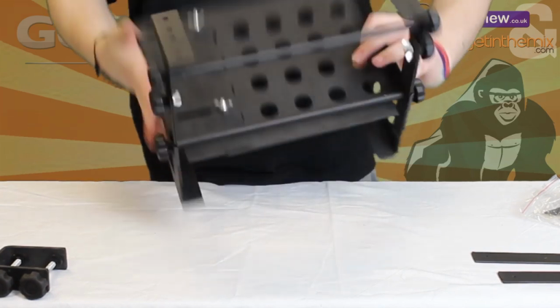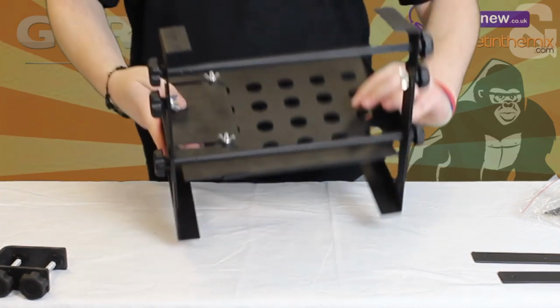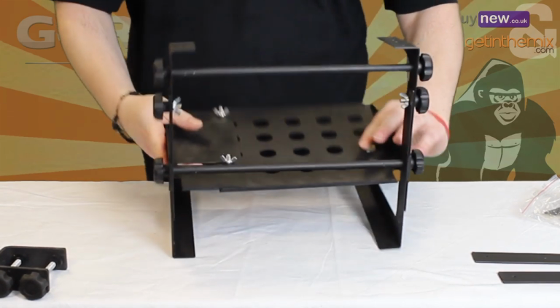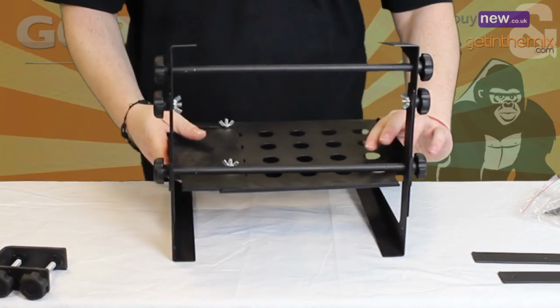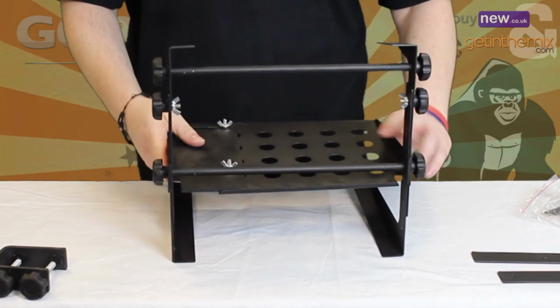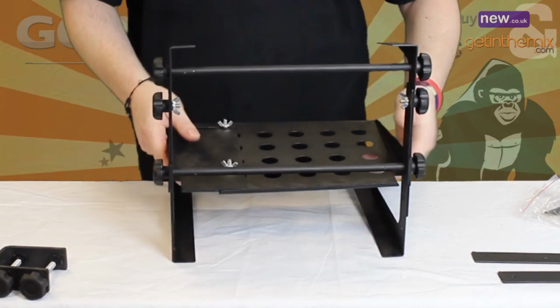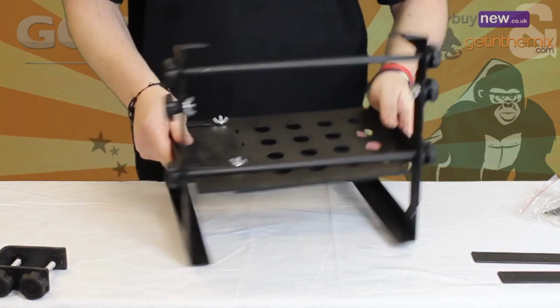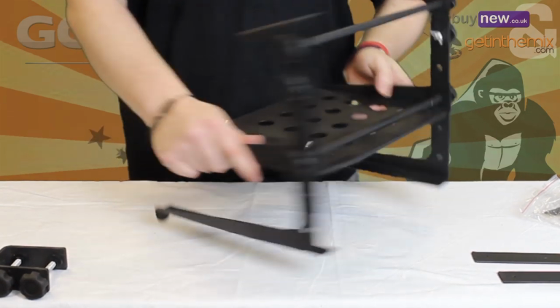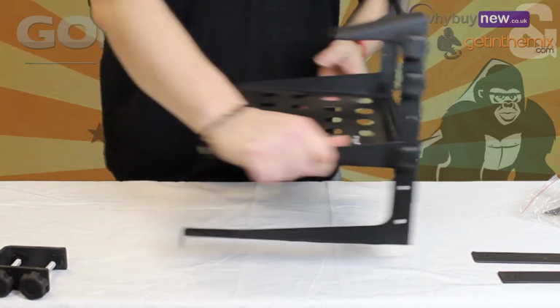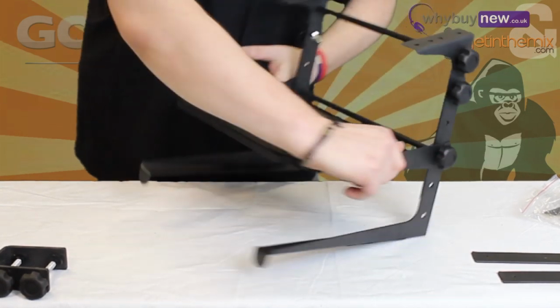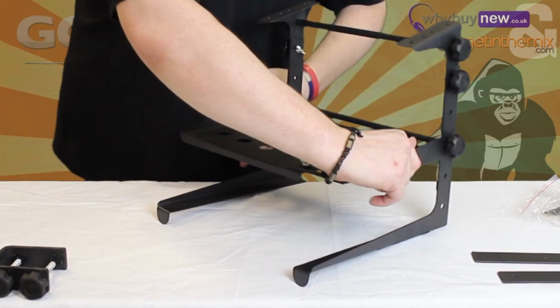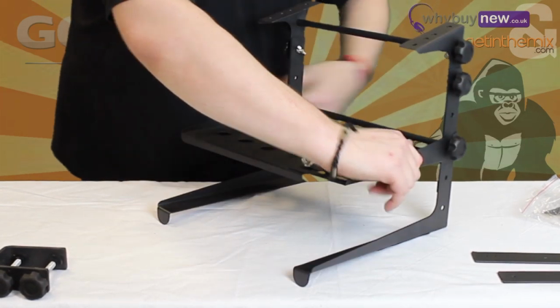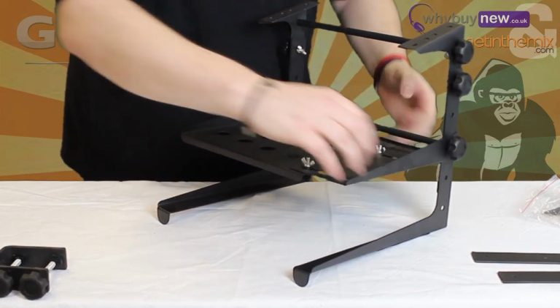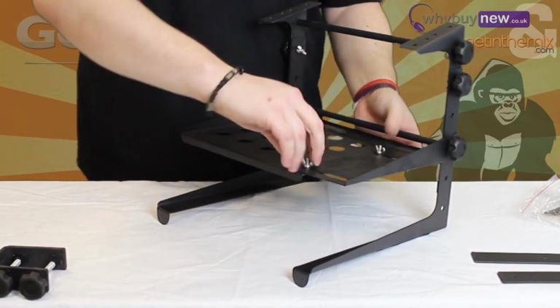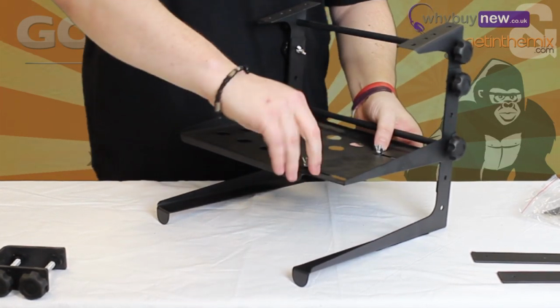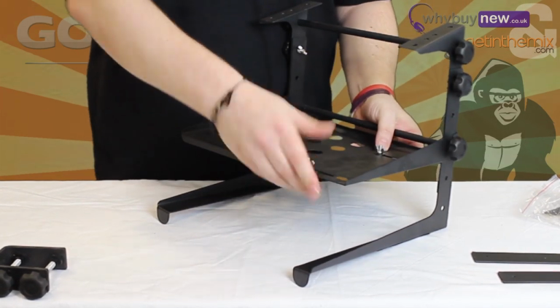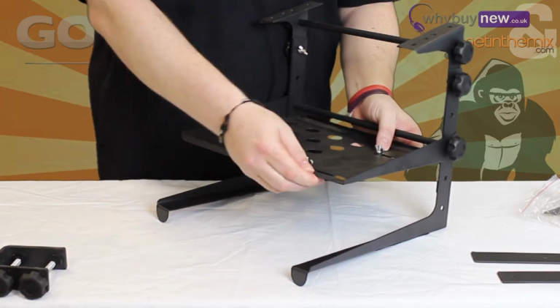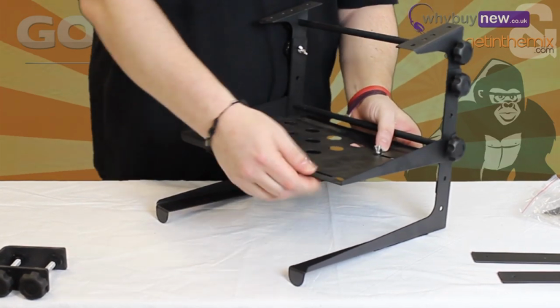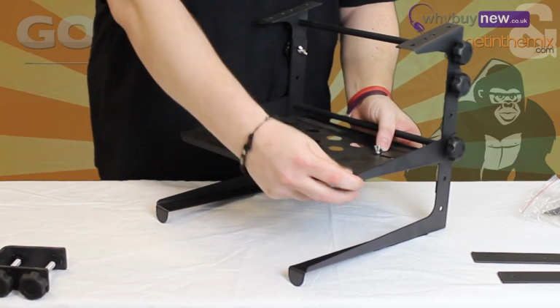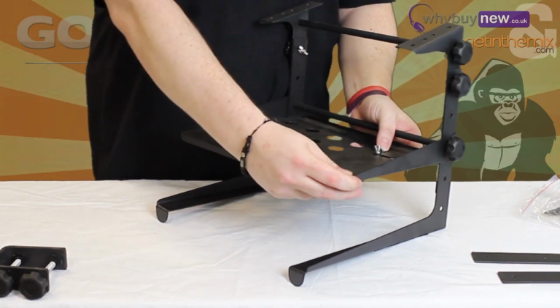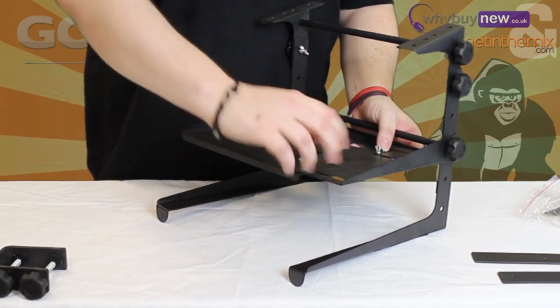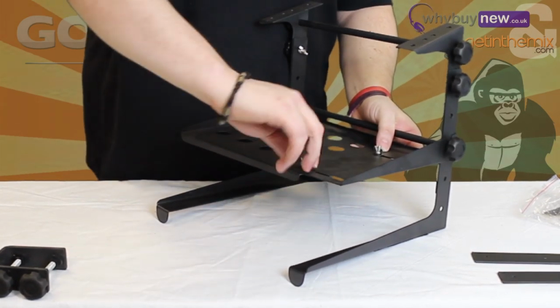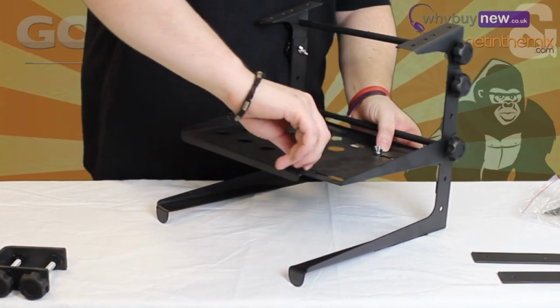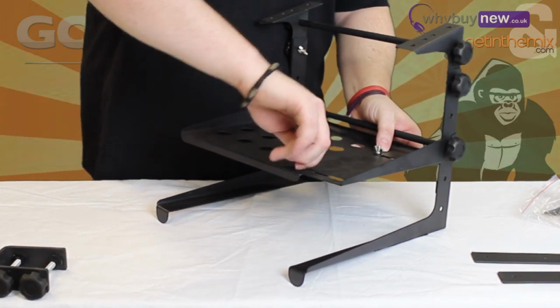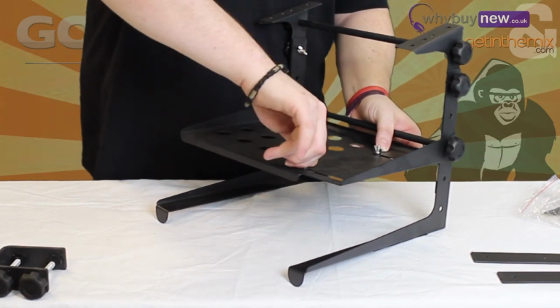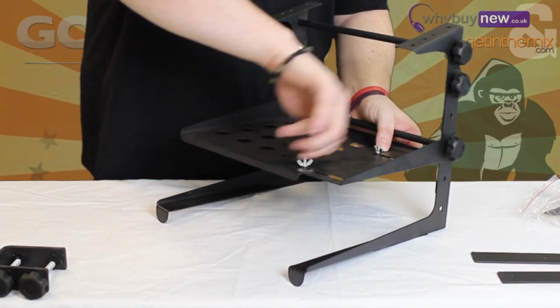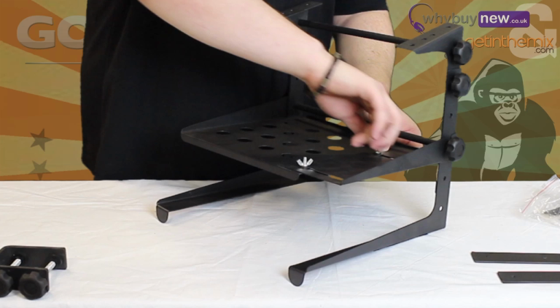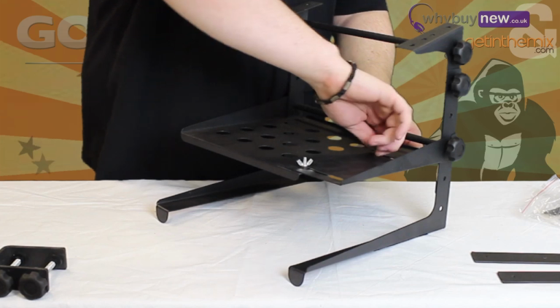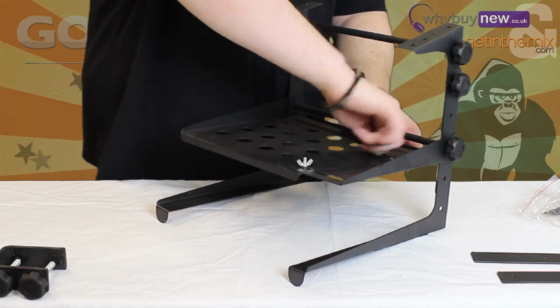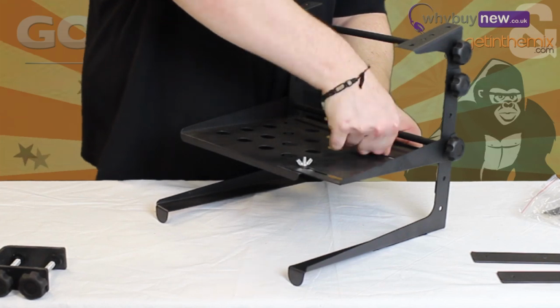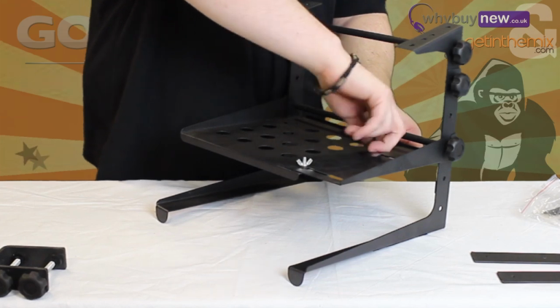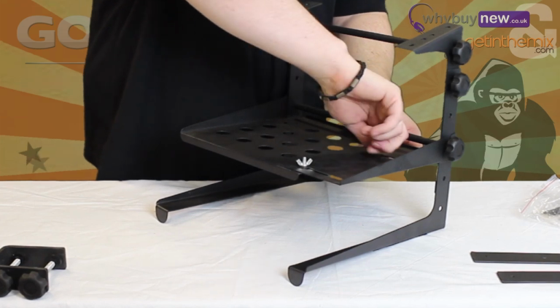Then flip the unit over and tighten up the butterfly clips underneath the shelf. This is to shore up the width of your shelf.